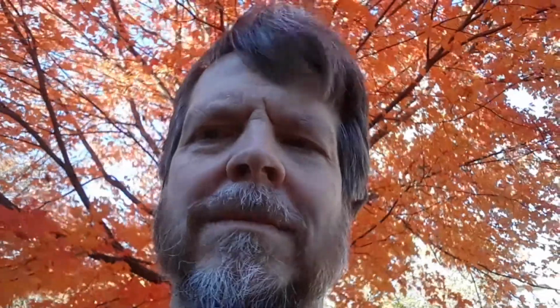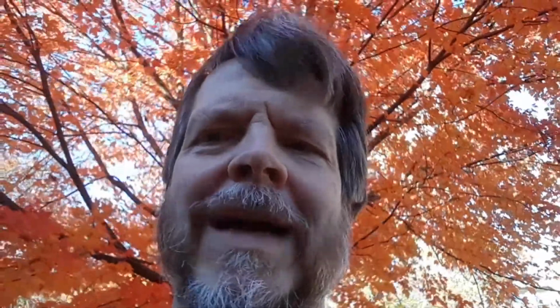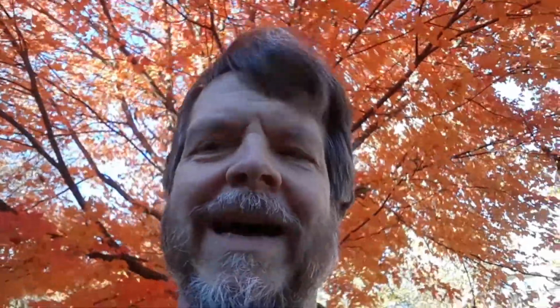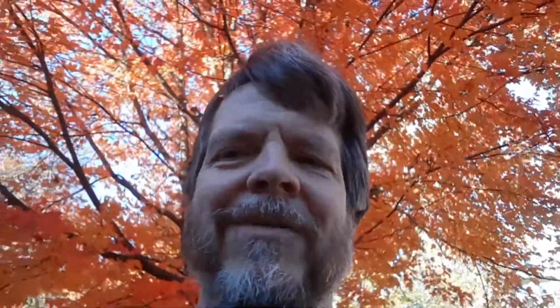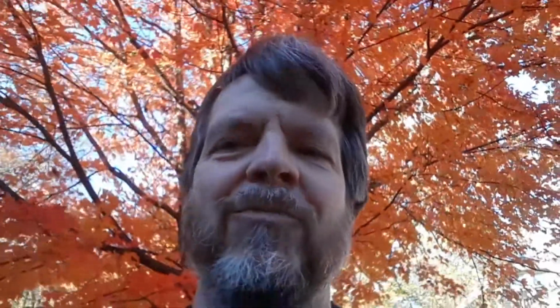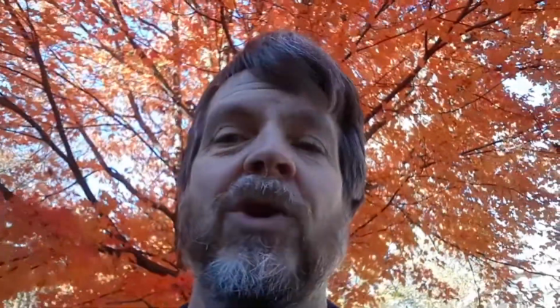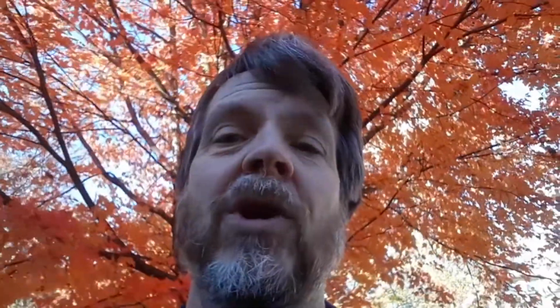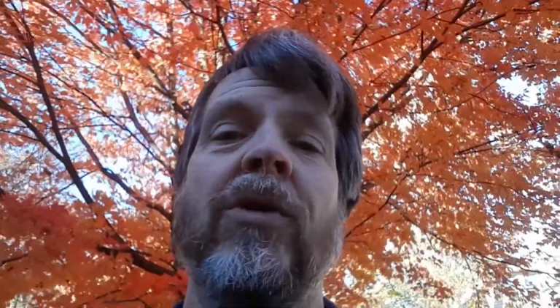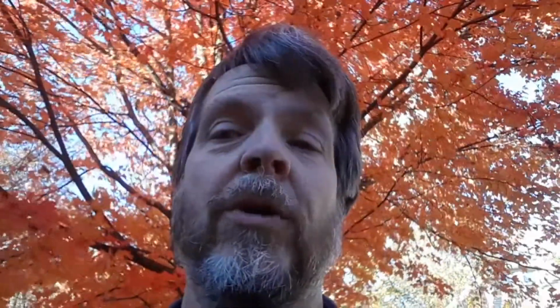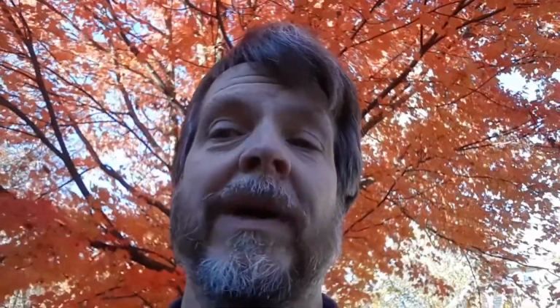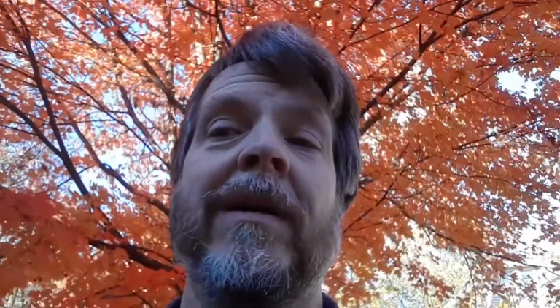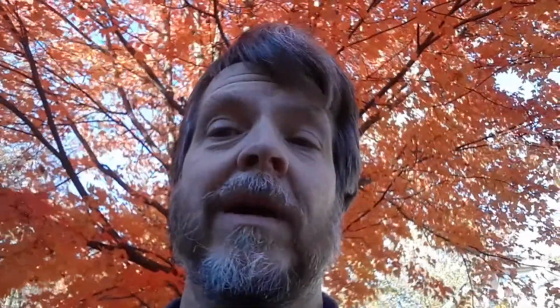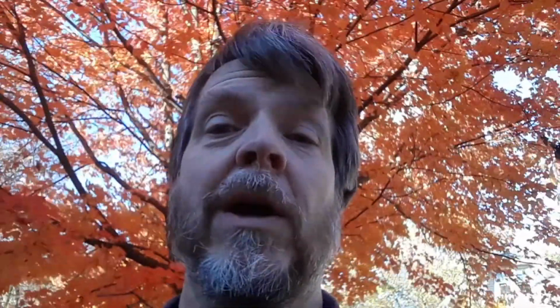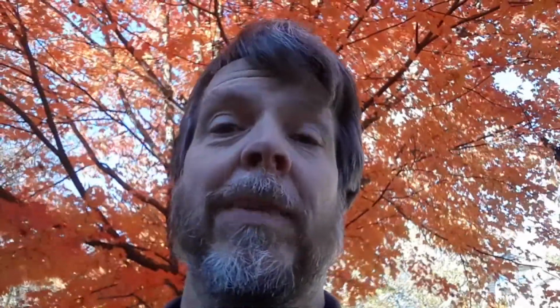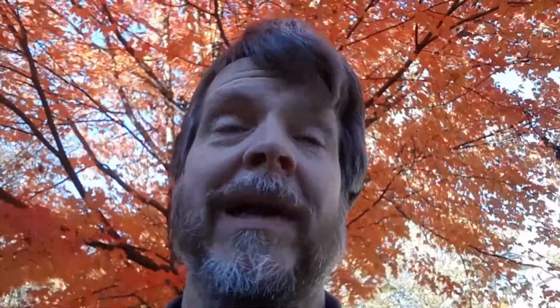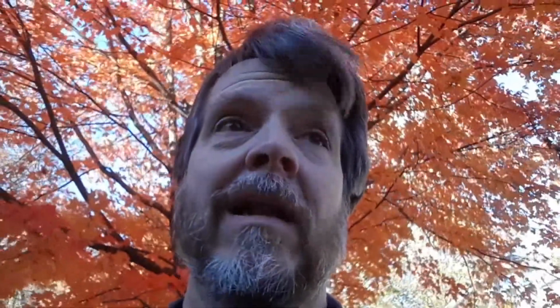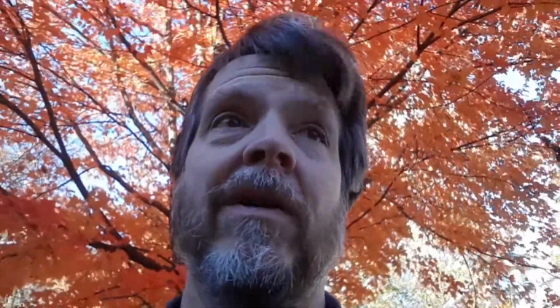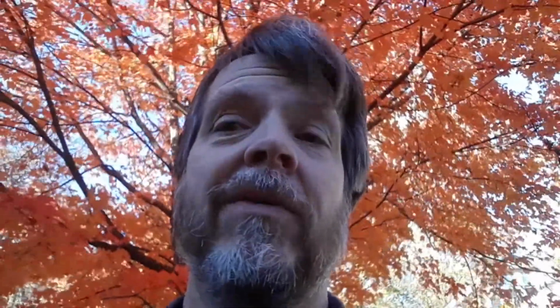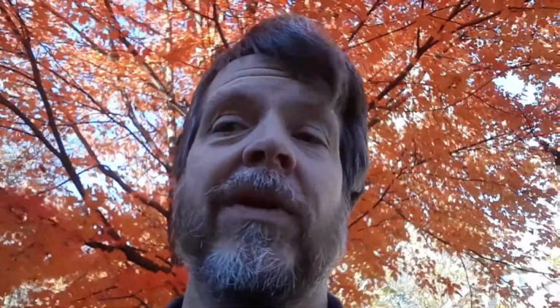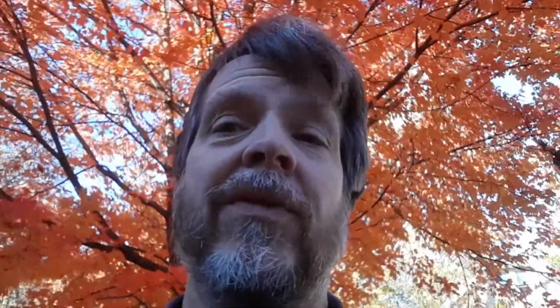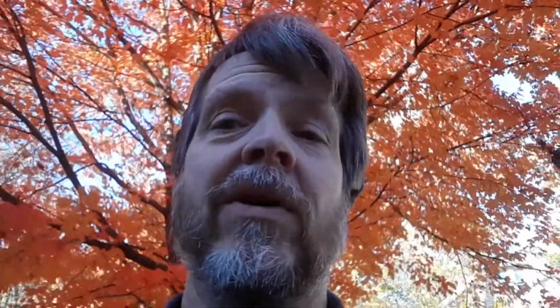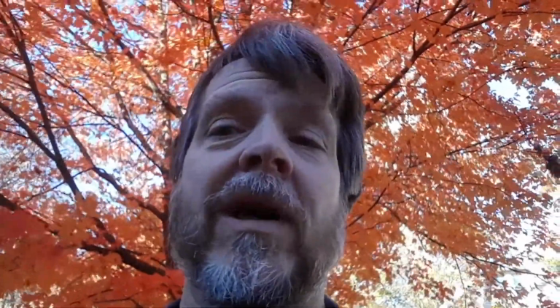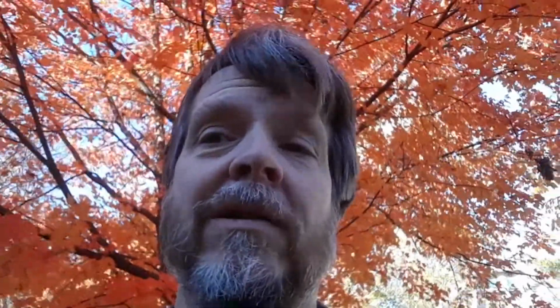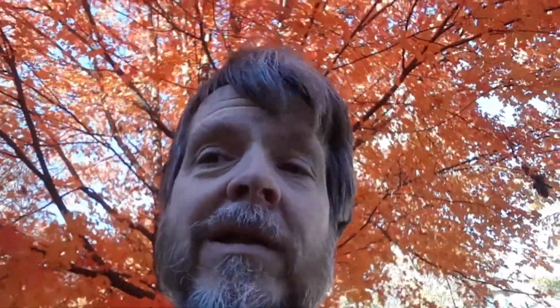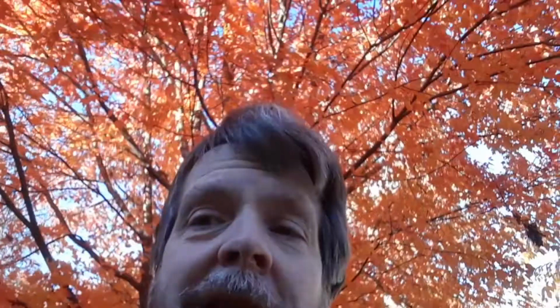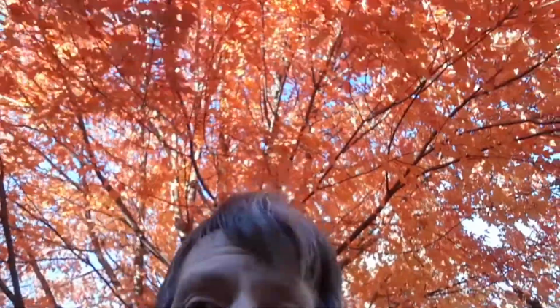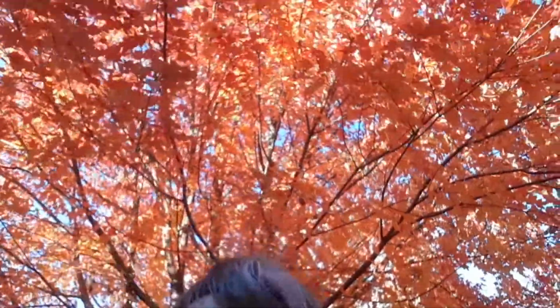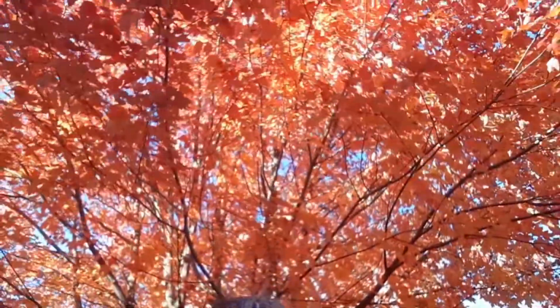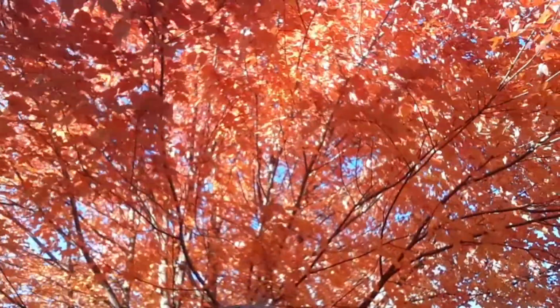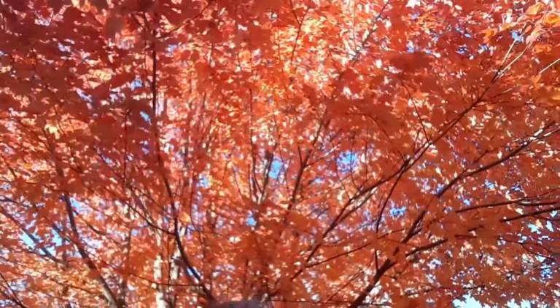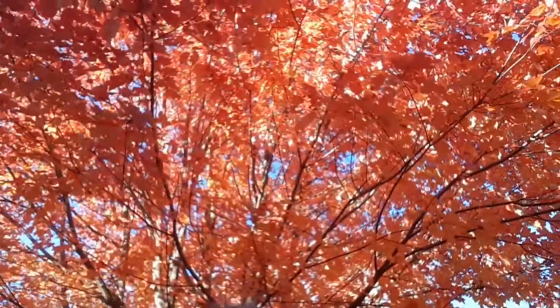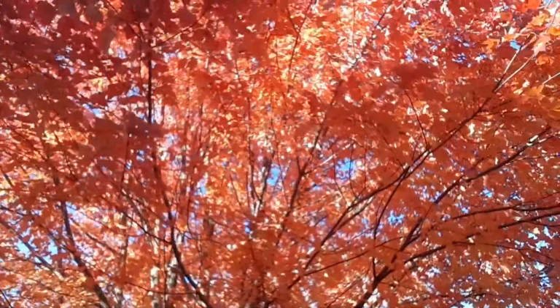Hi, you don't know me, but I love the fall colors. Just look at that.